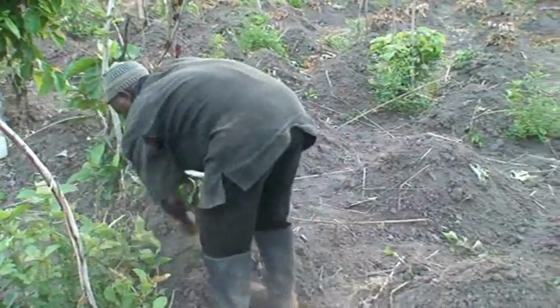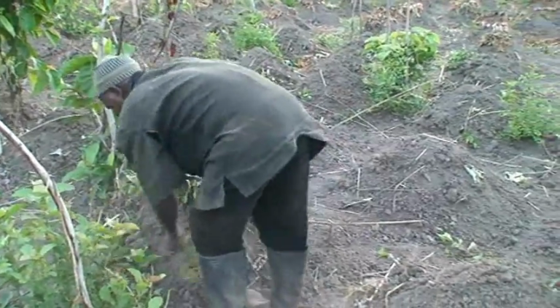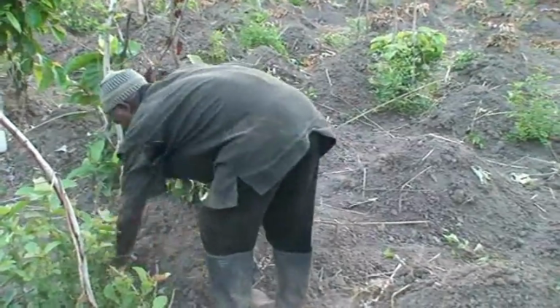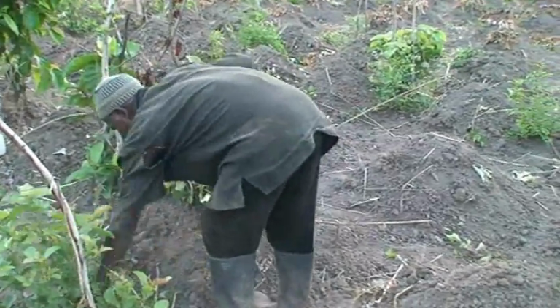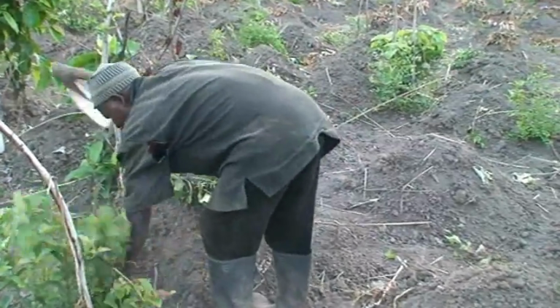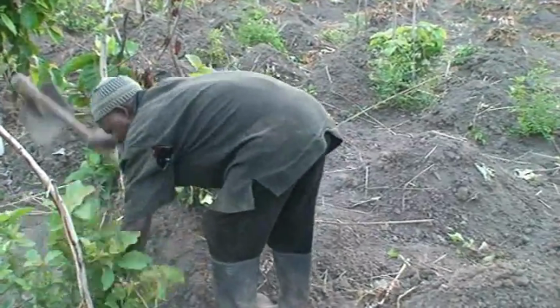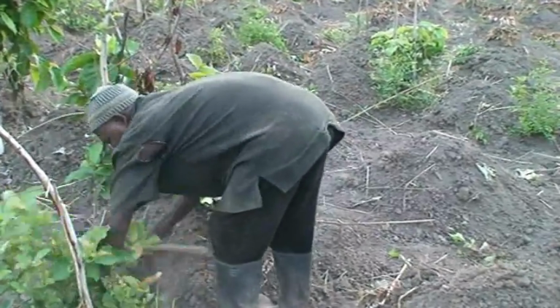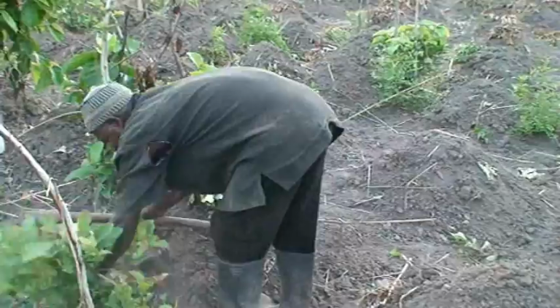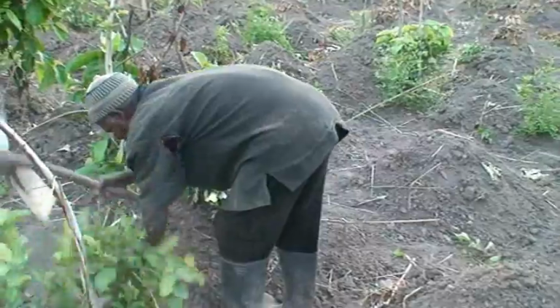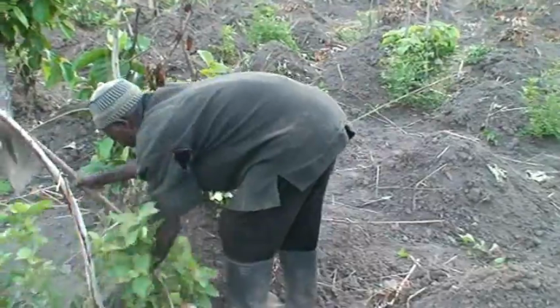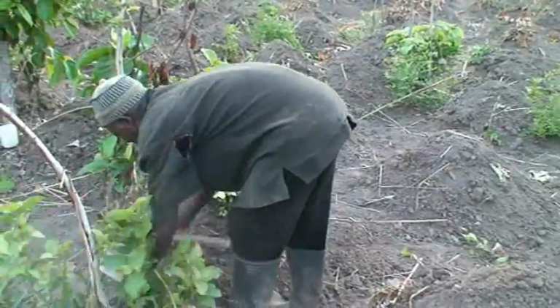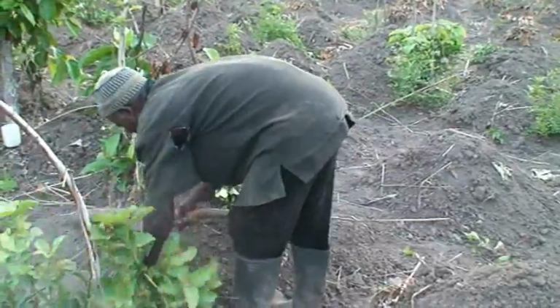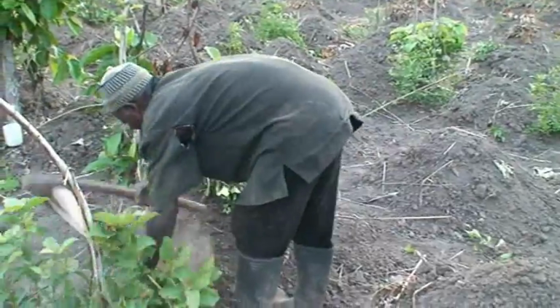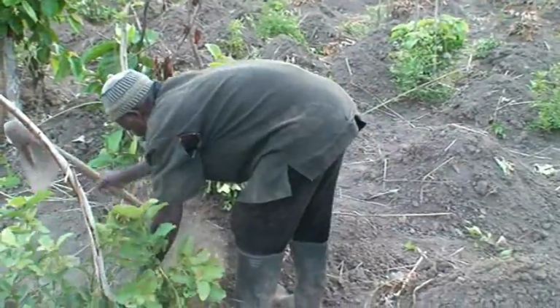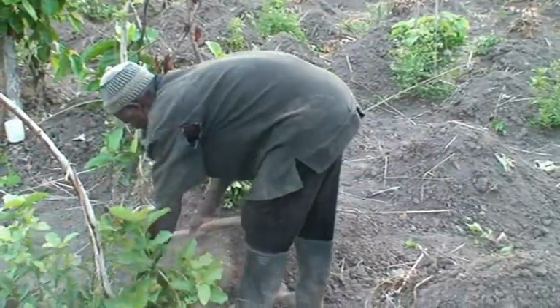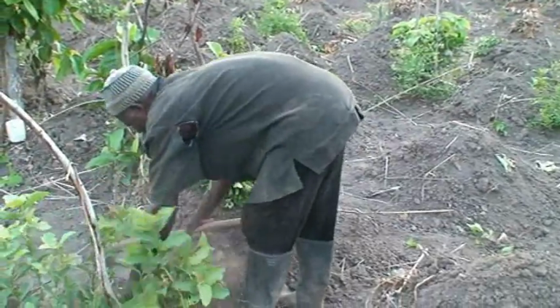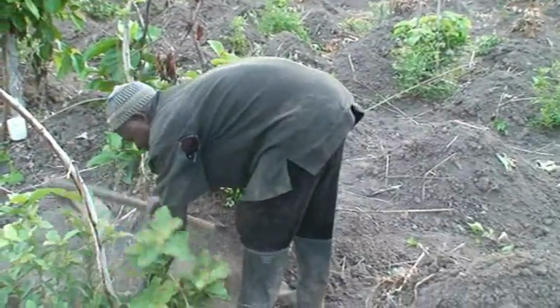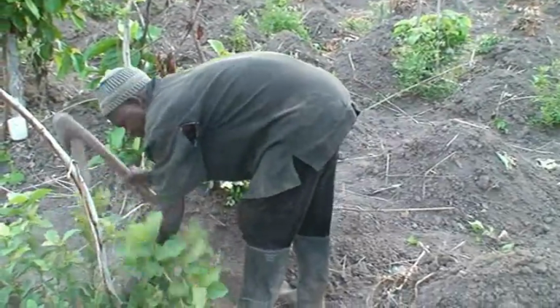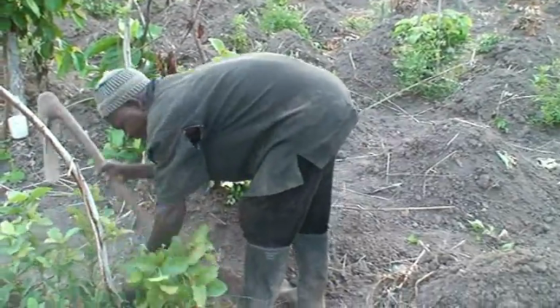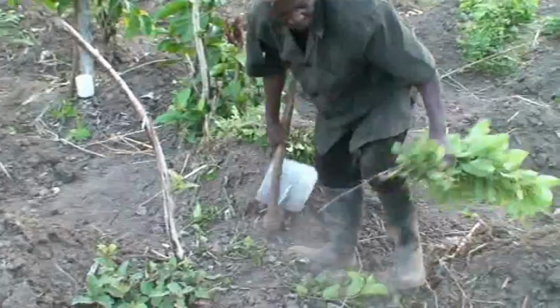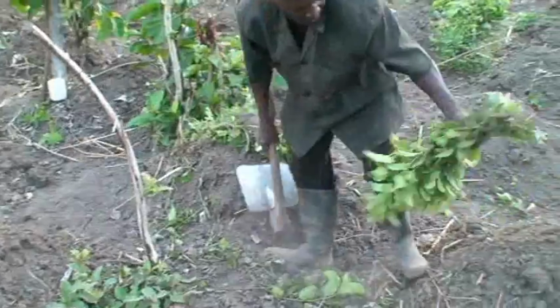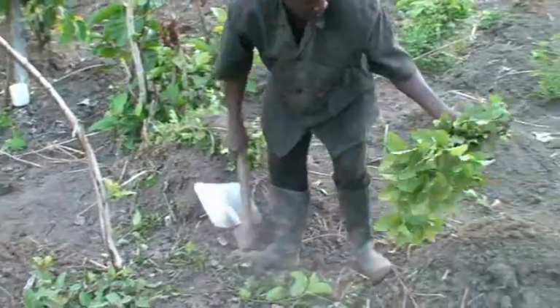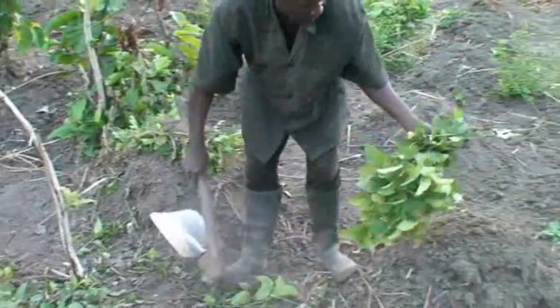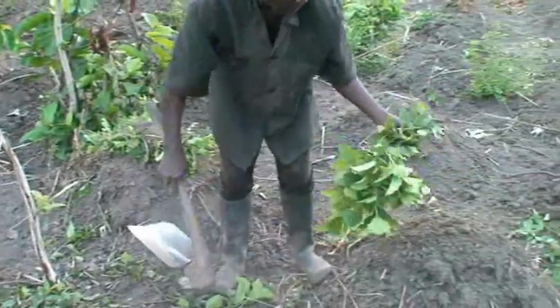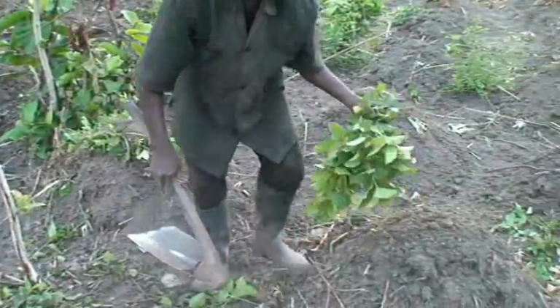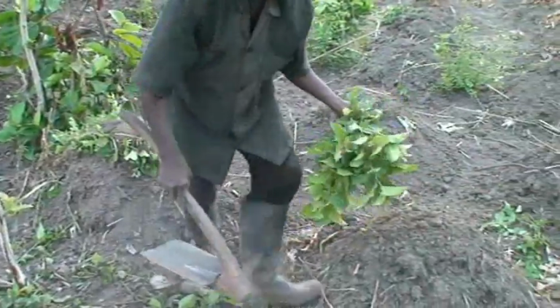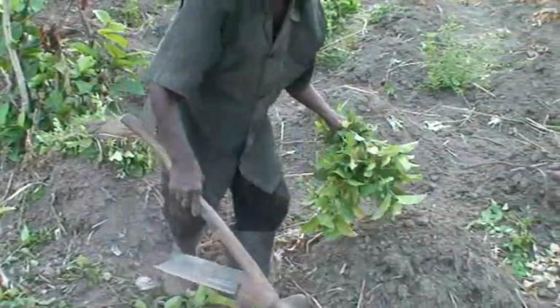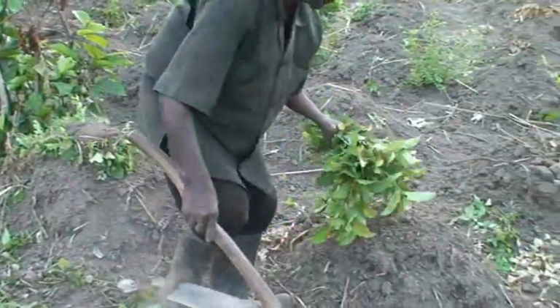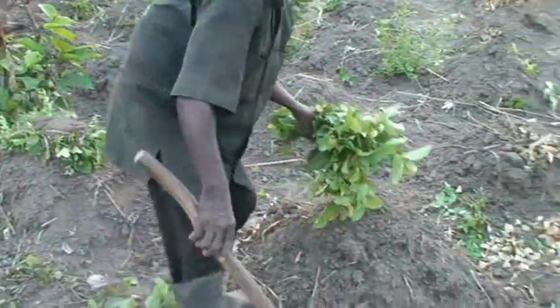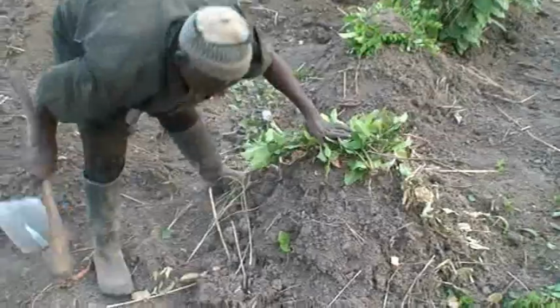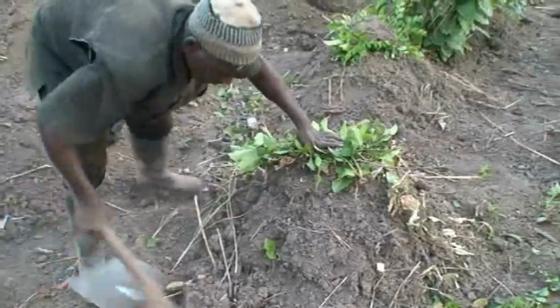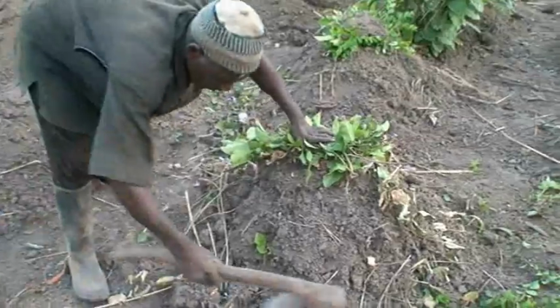Early yam must emerge in December or January, while this early yam does not need any mulching.